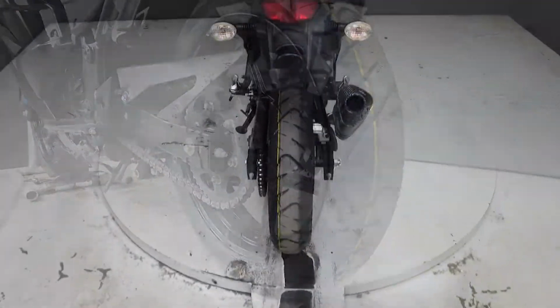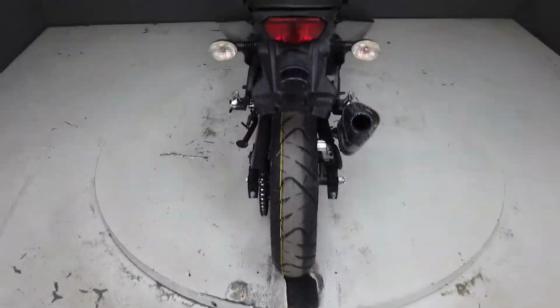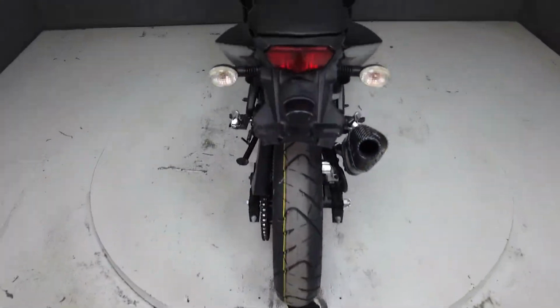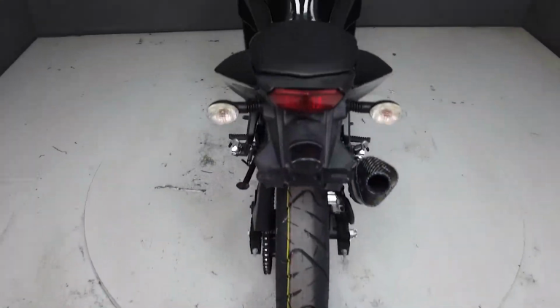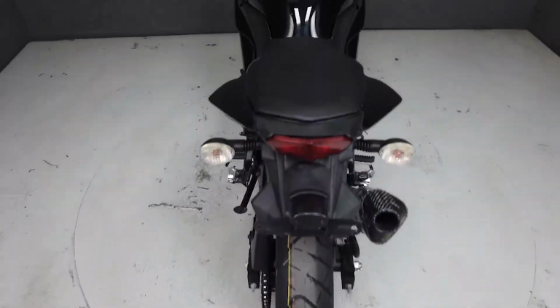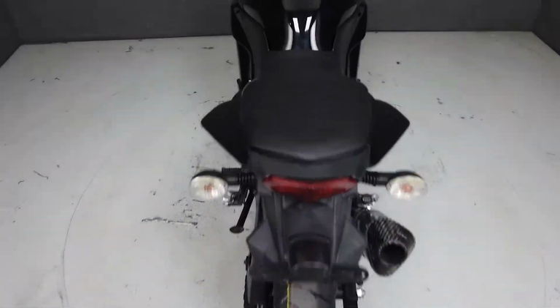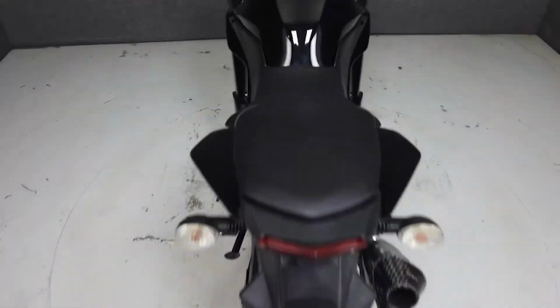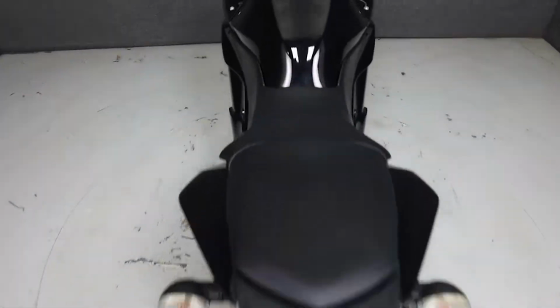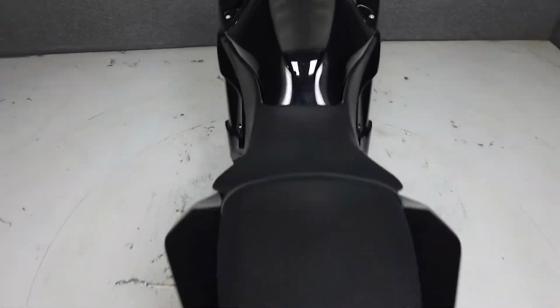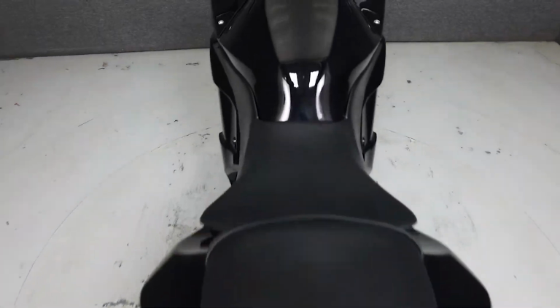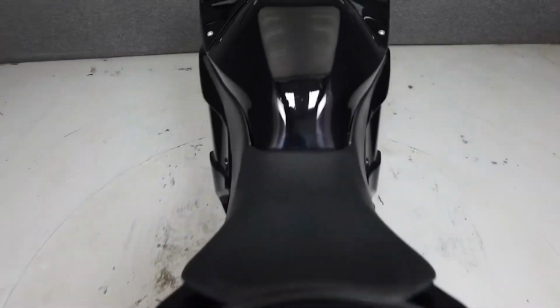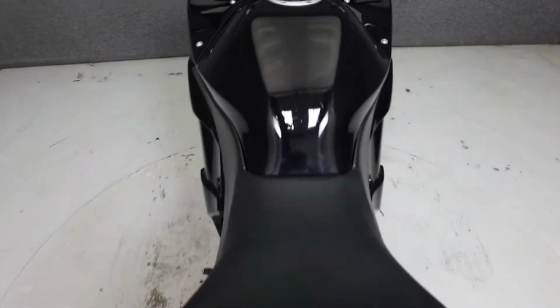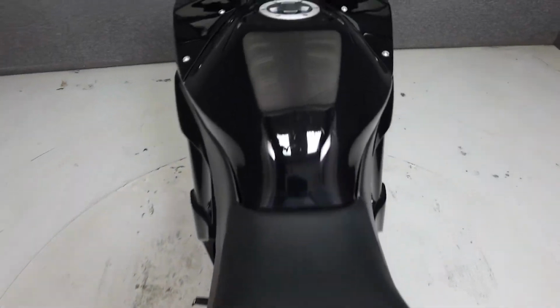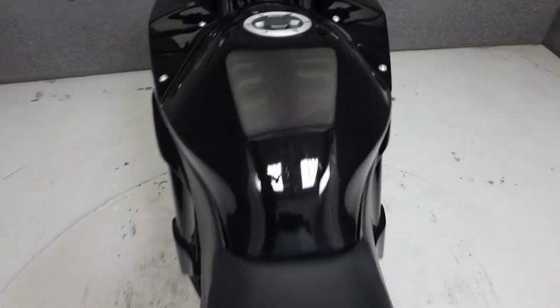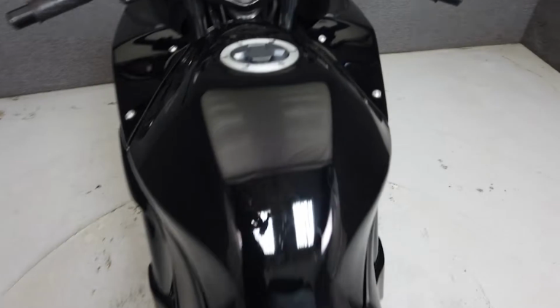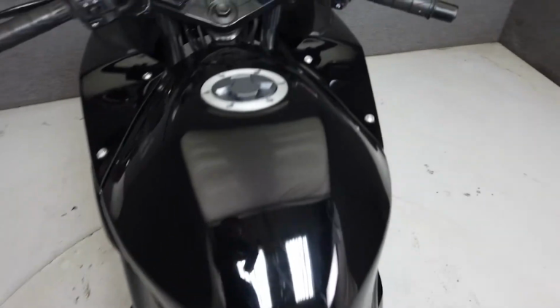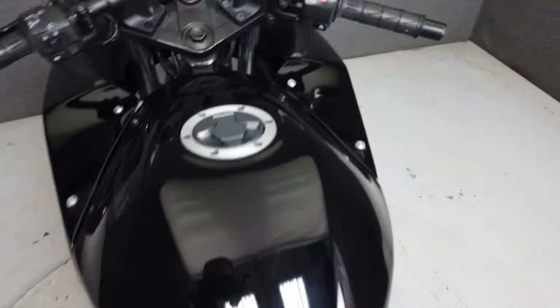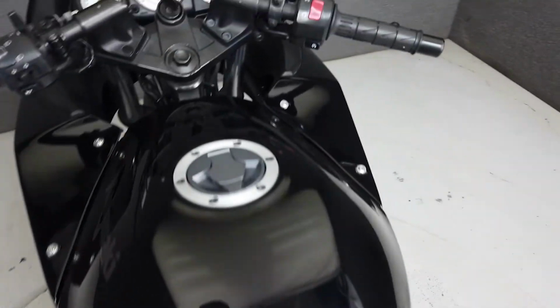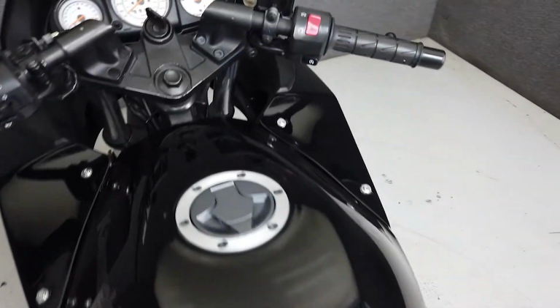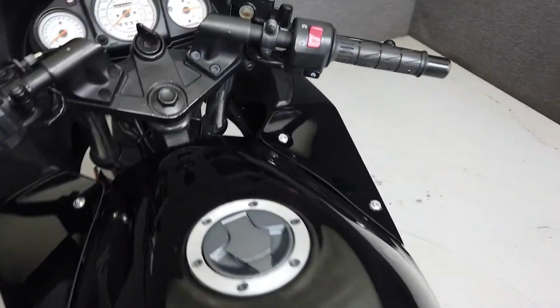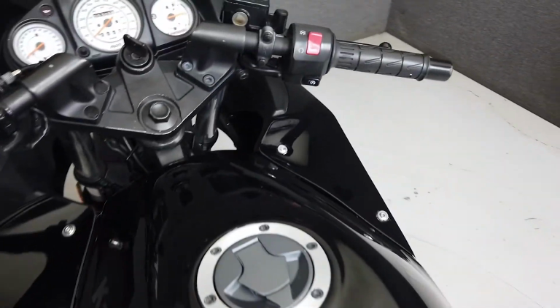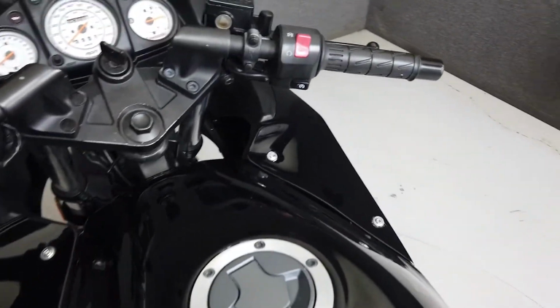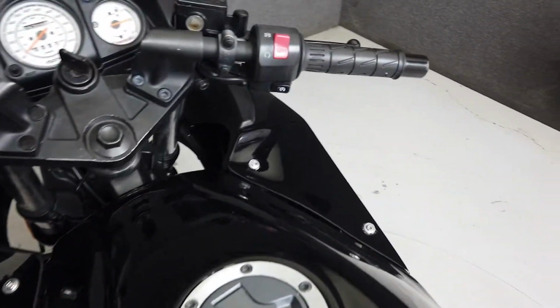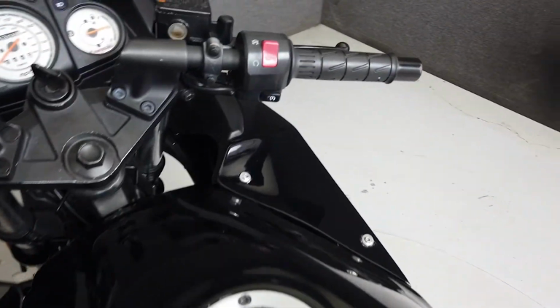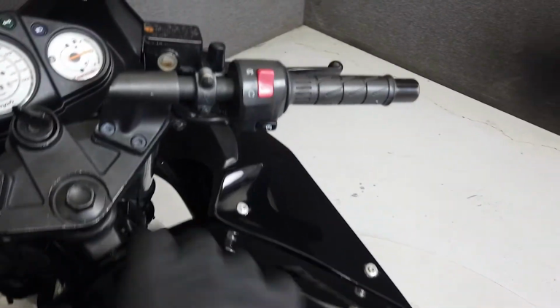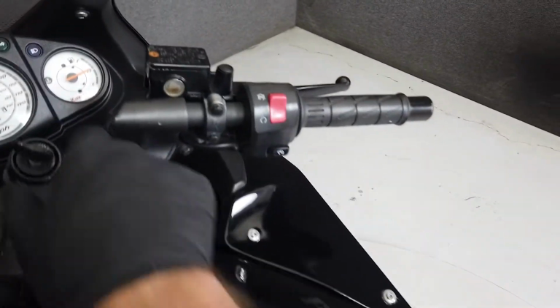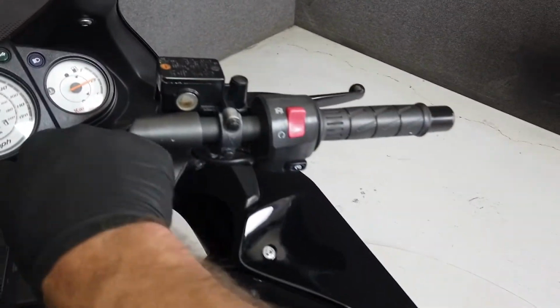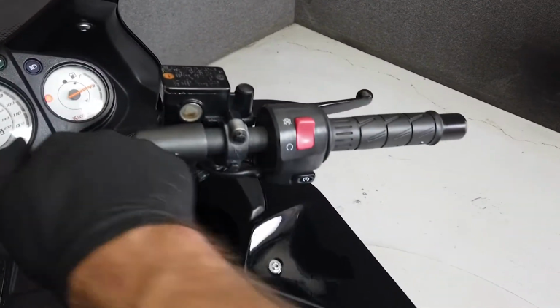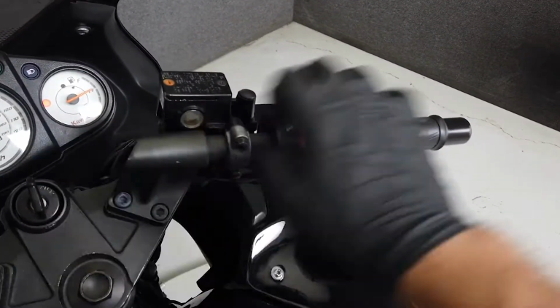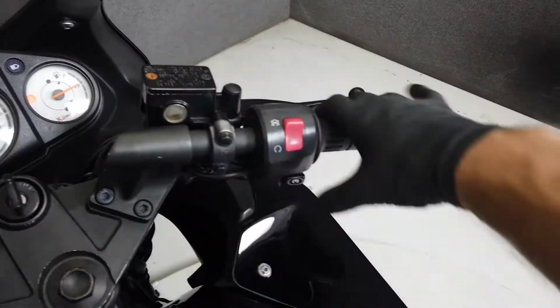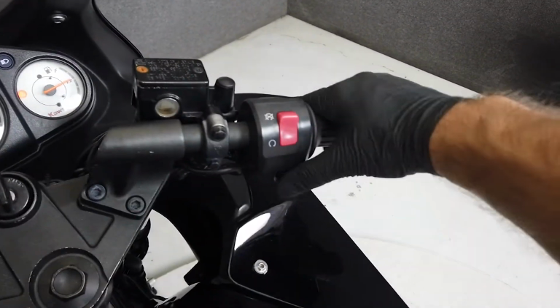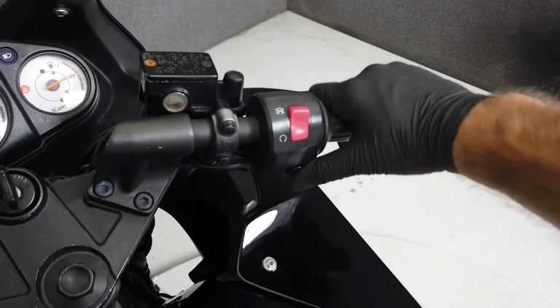If you're looking for a reliable and economical entry-level sport bike at a great price, this may be the bike for you.